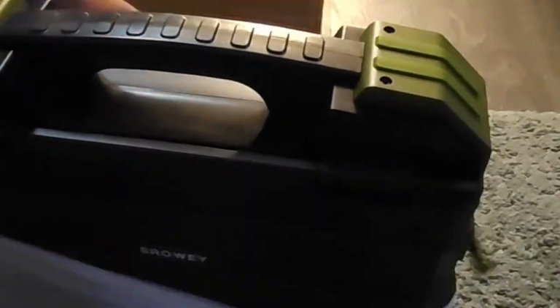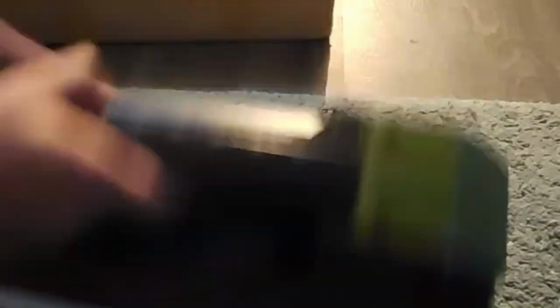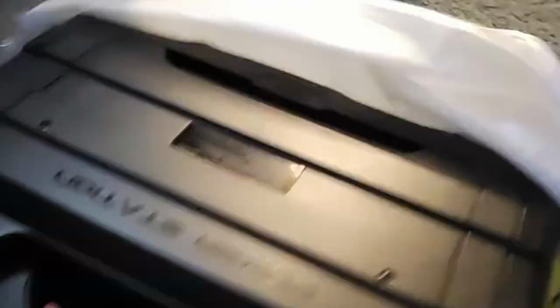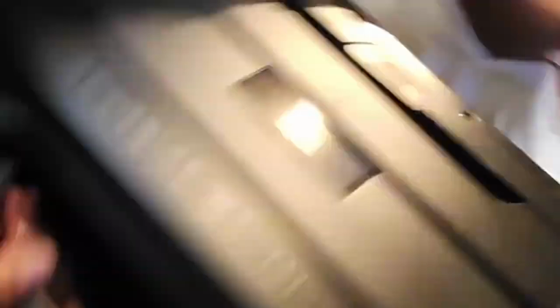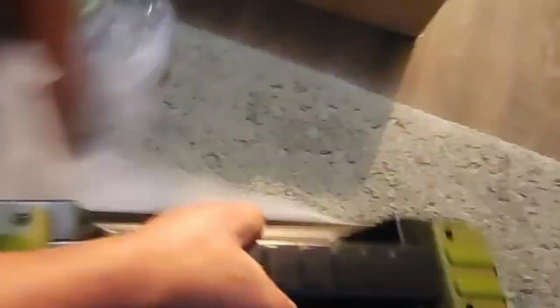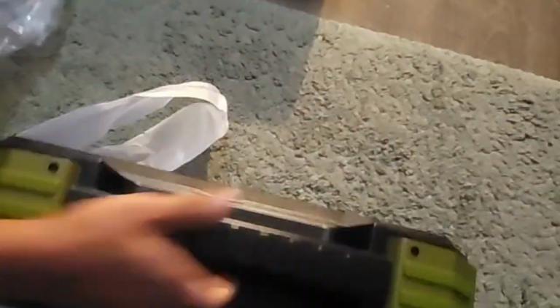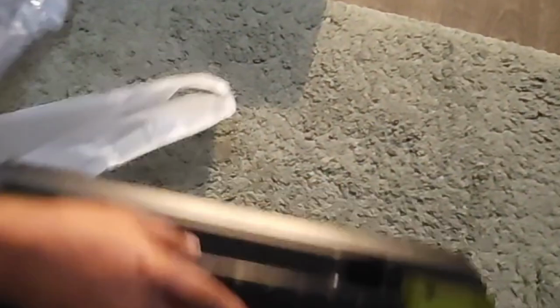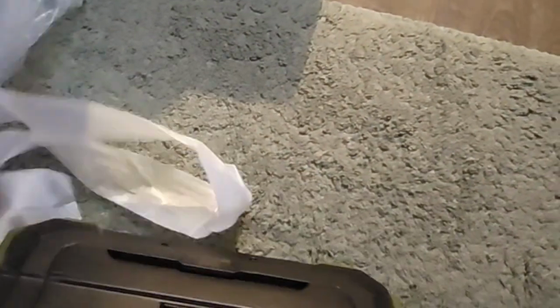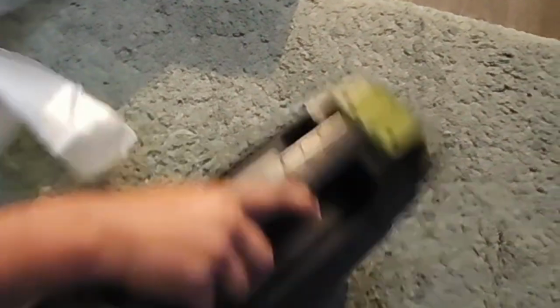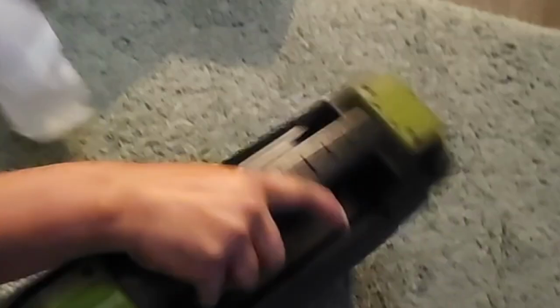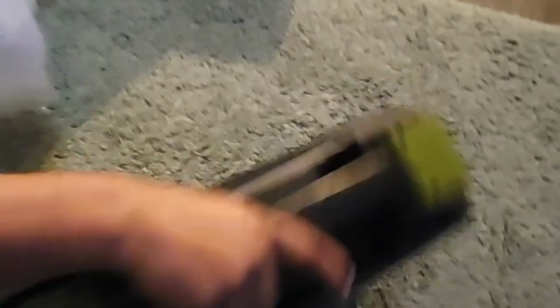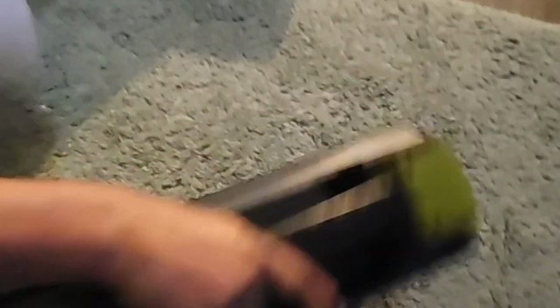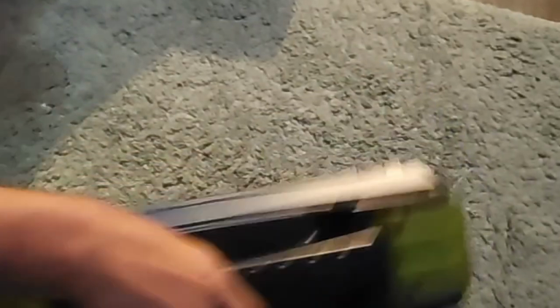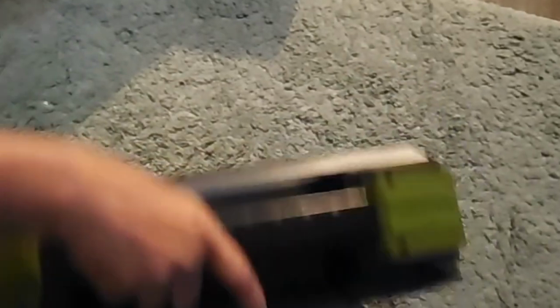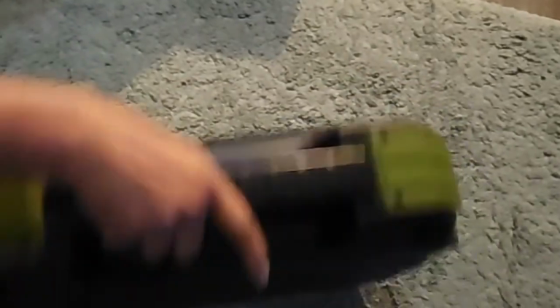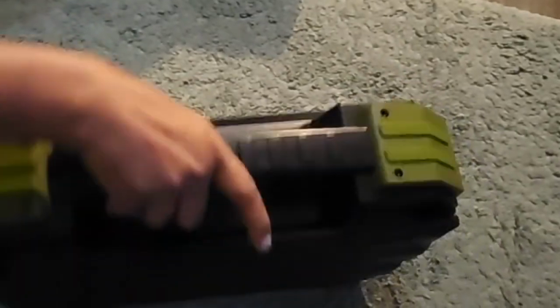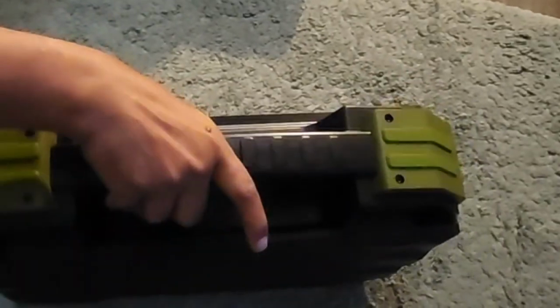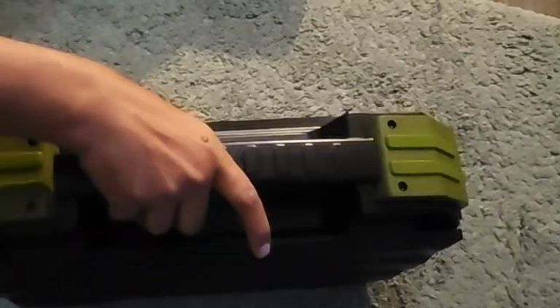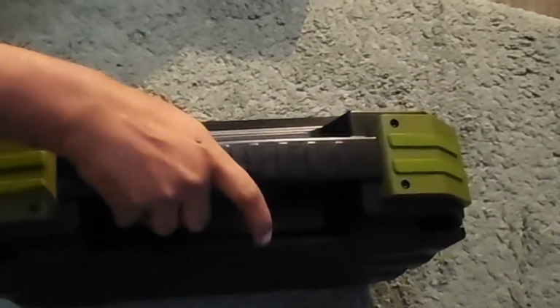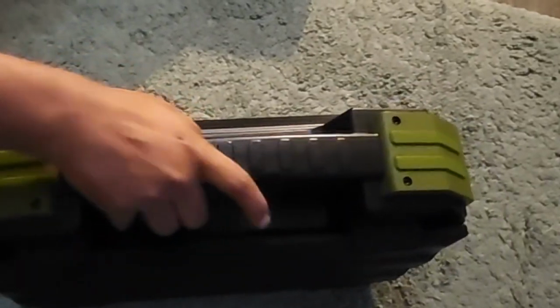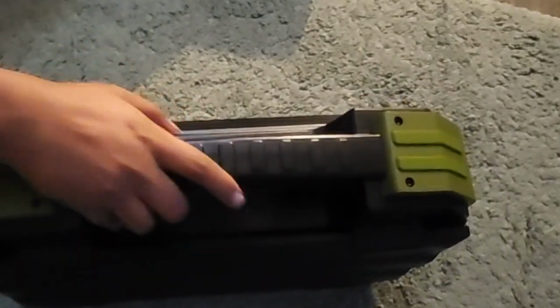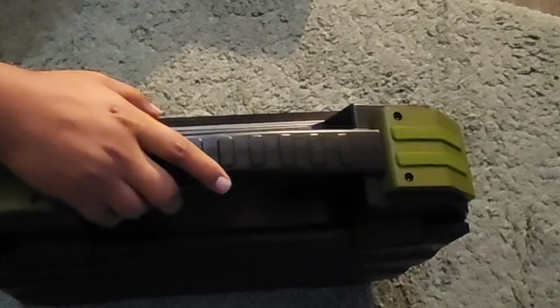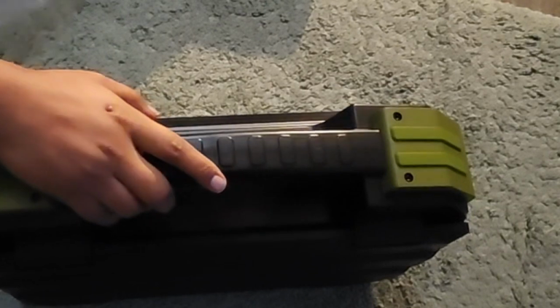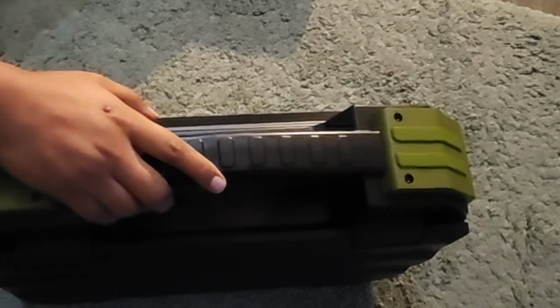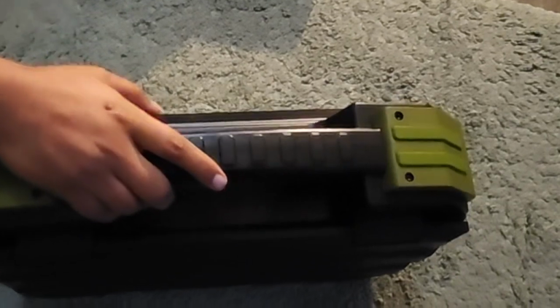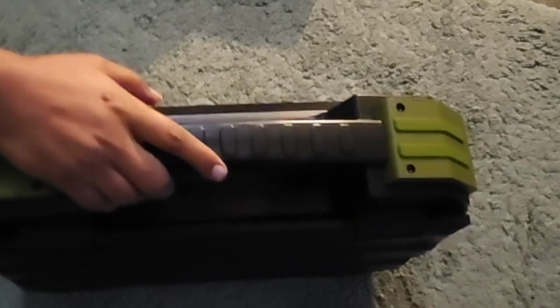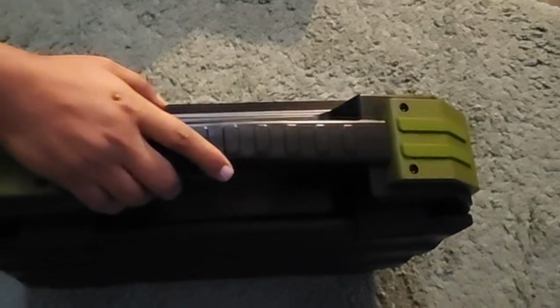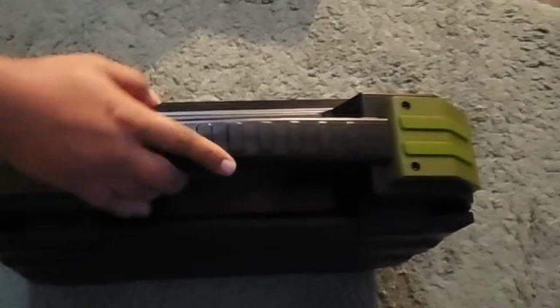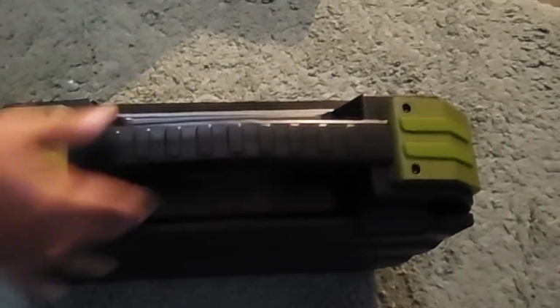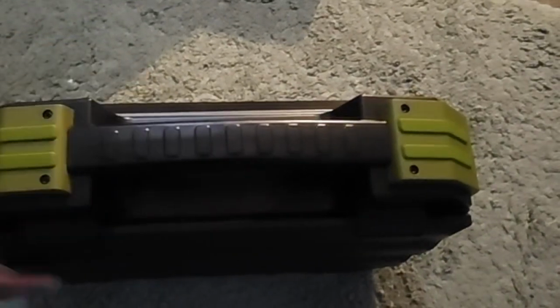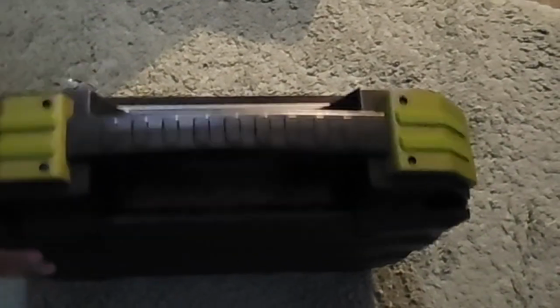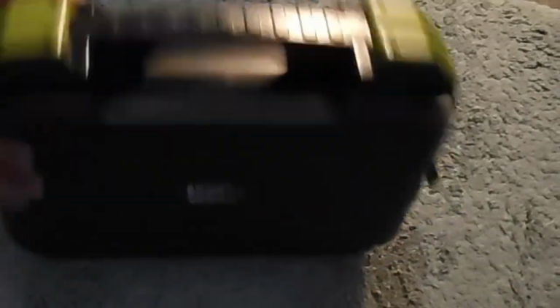You can get this device in two colors. I have the army green, and you can also buy it in orange.